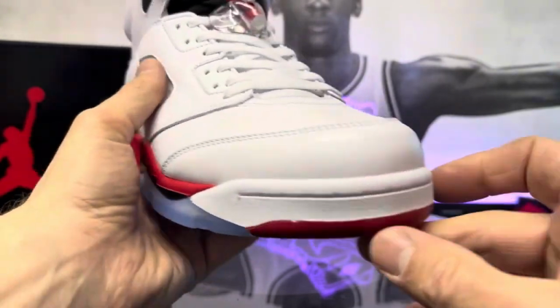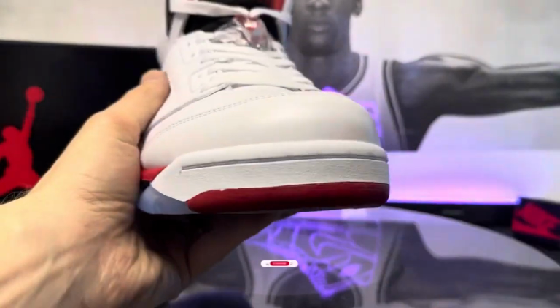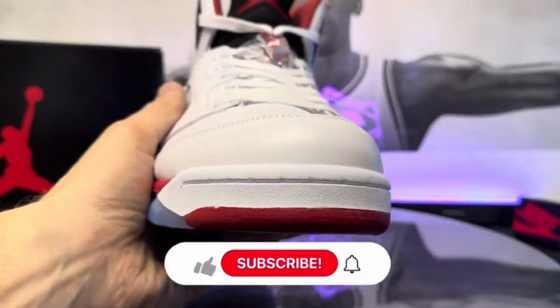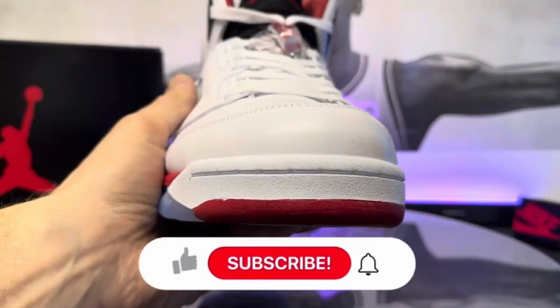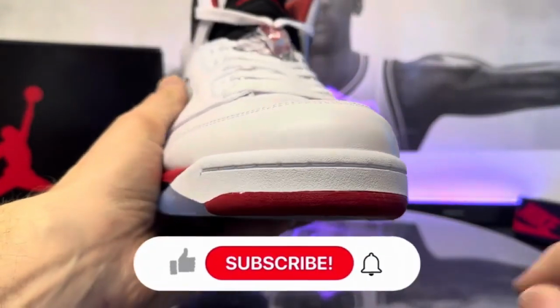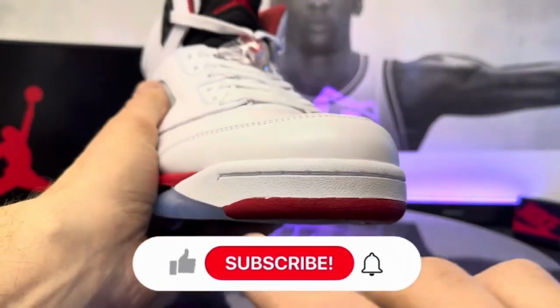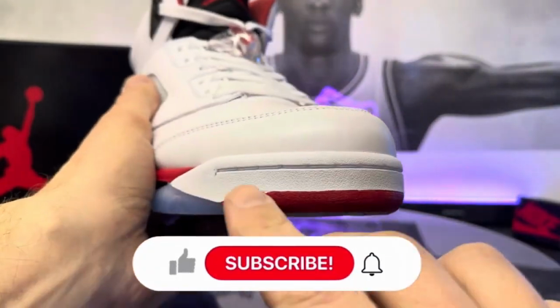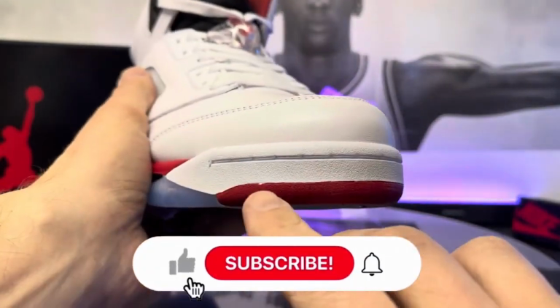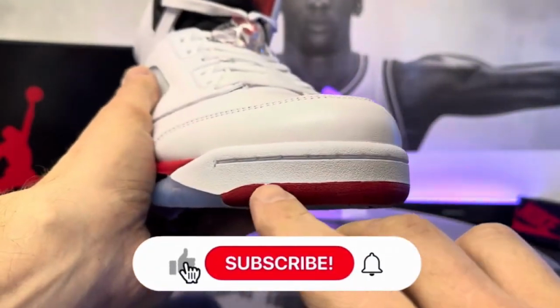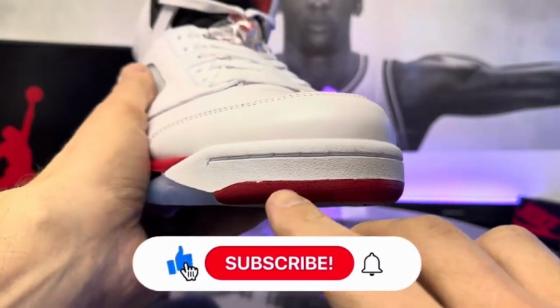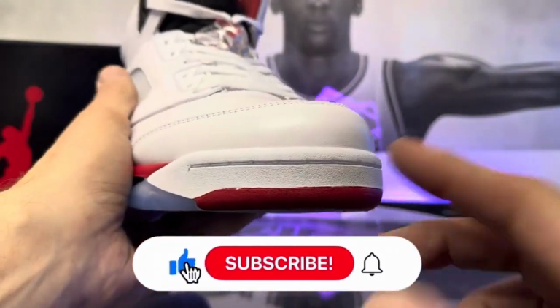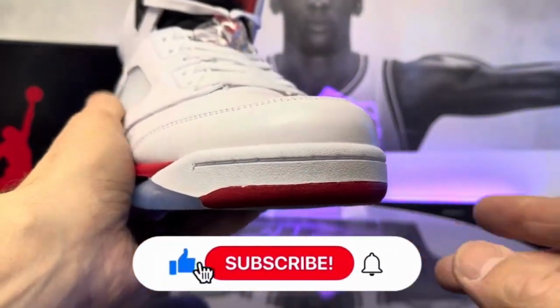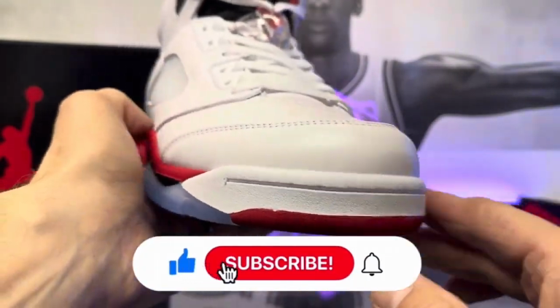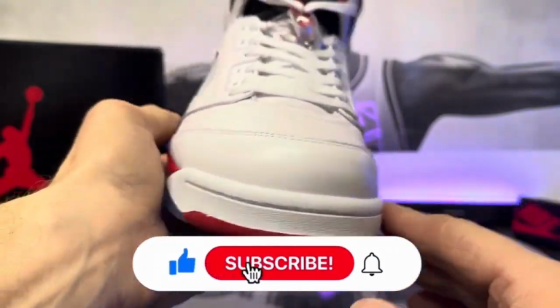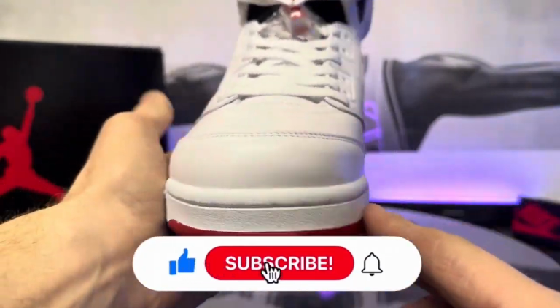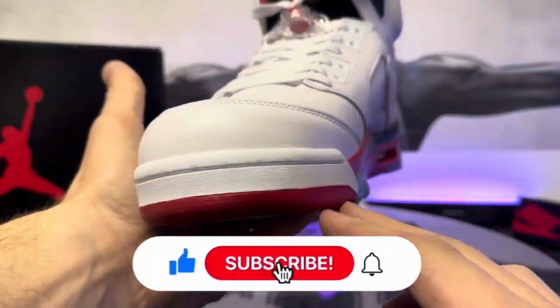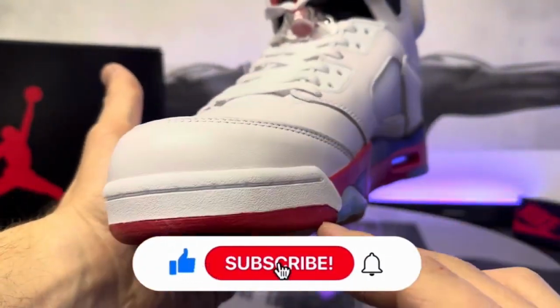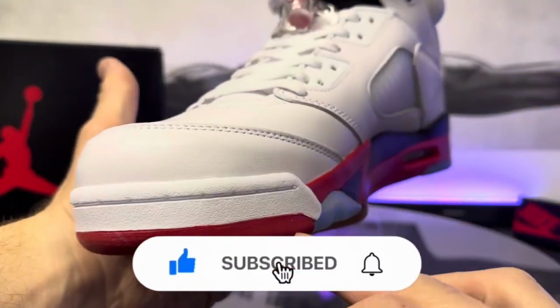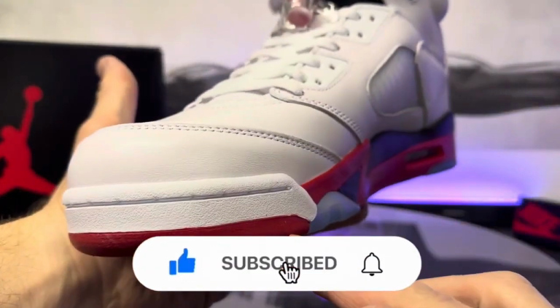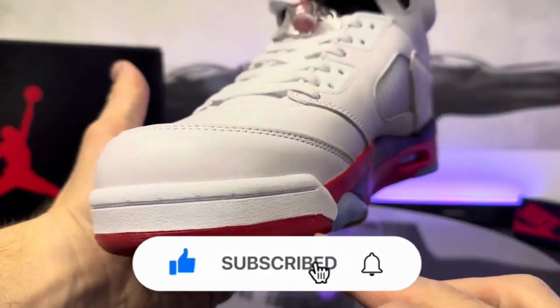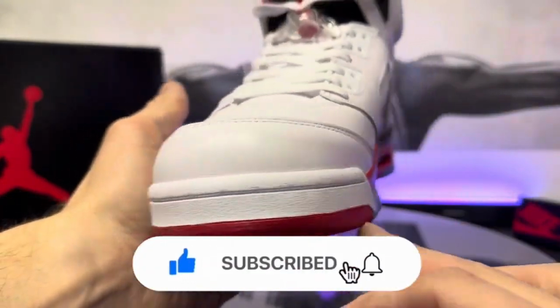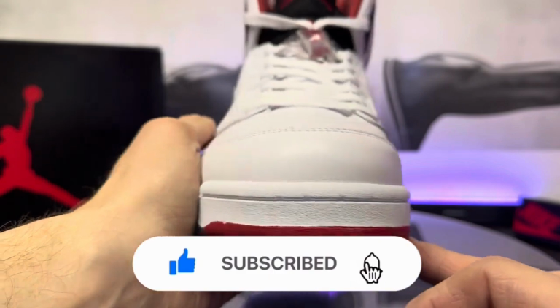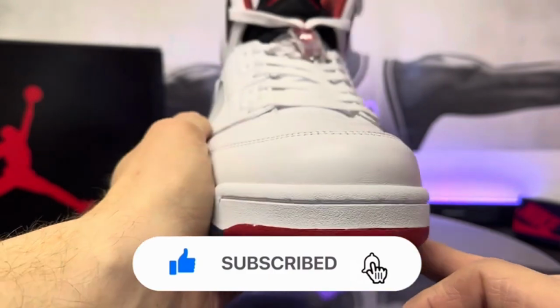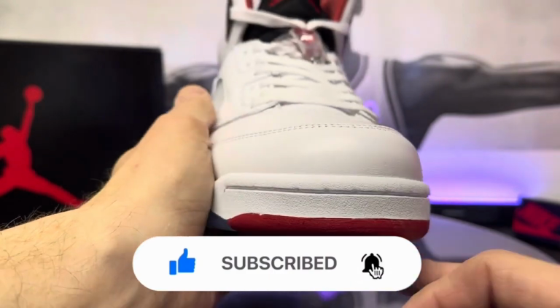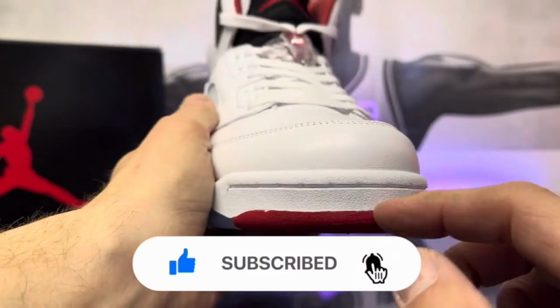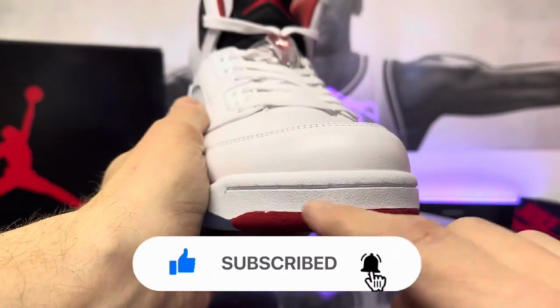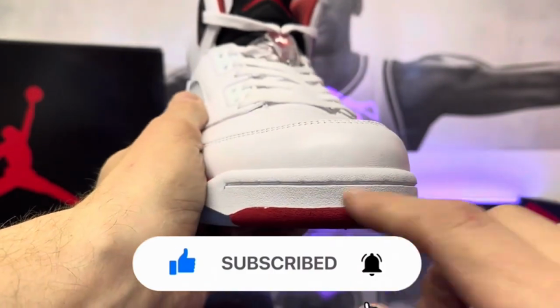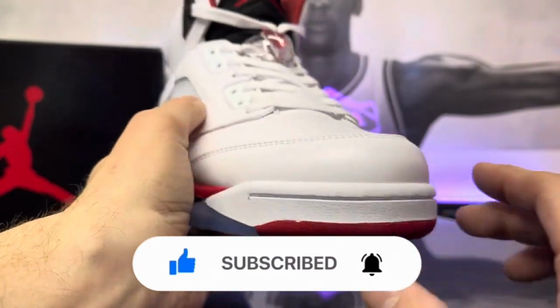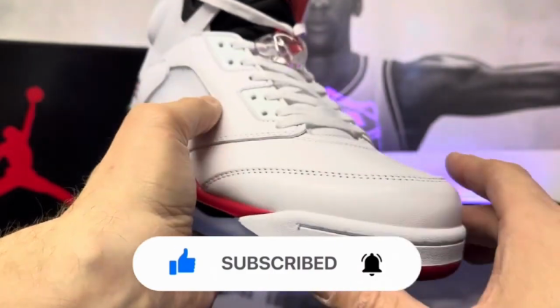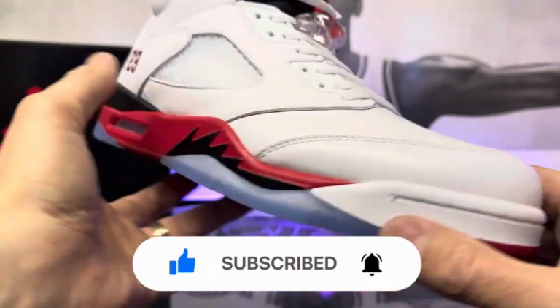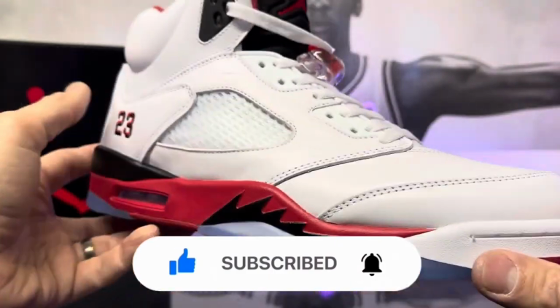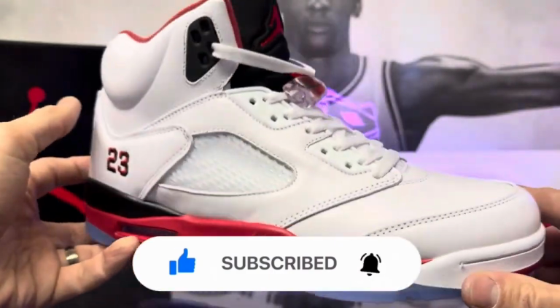On the toe box, you do have a little issue right there, but that's not uncommon, let me tell you. Stitching looks really good as well.